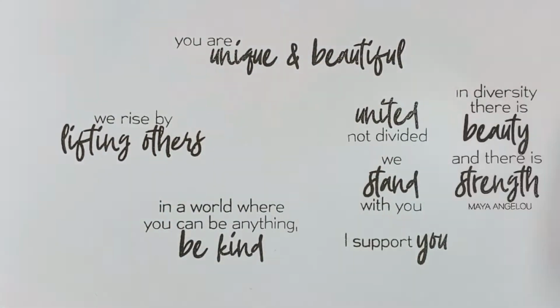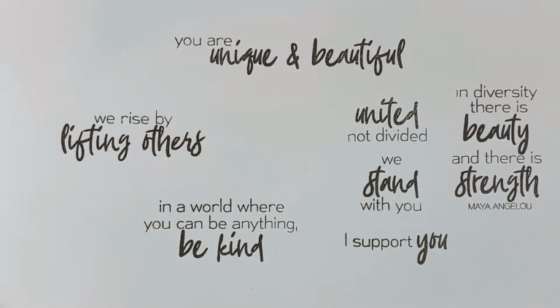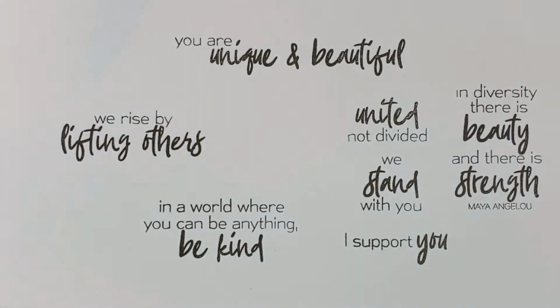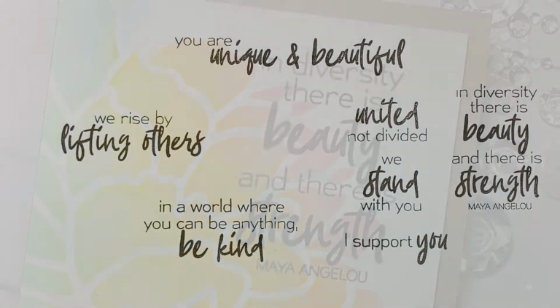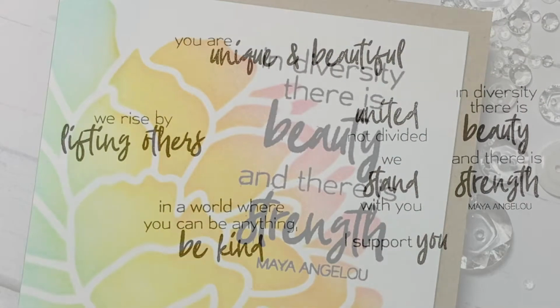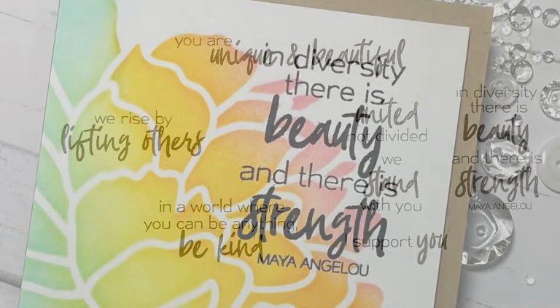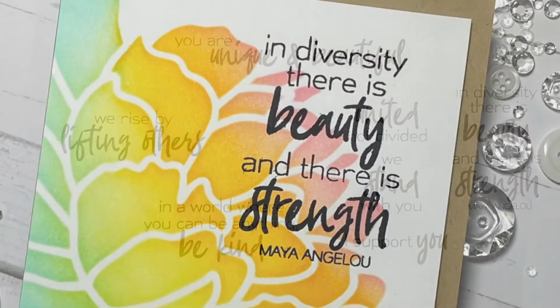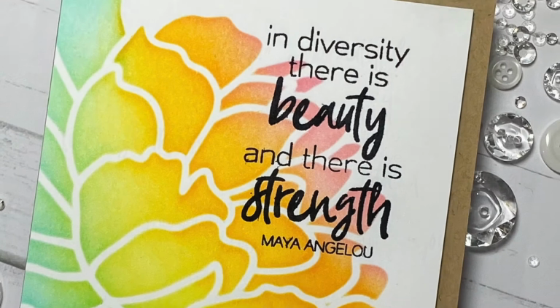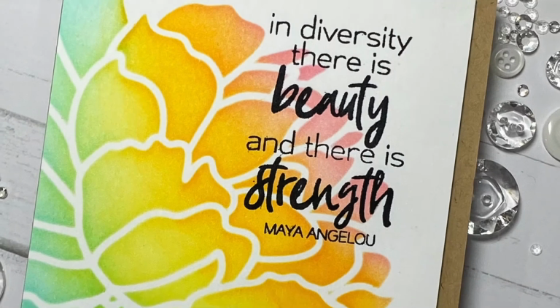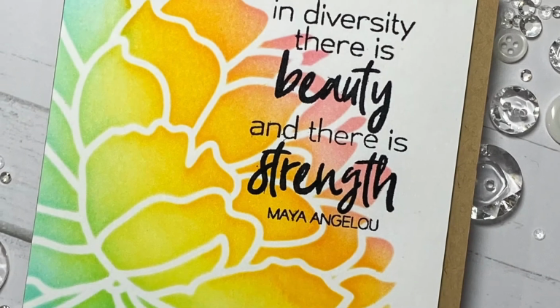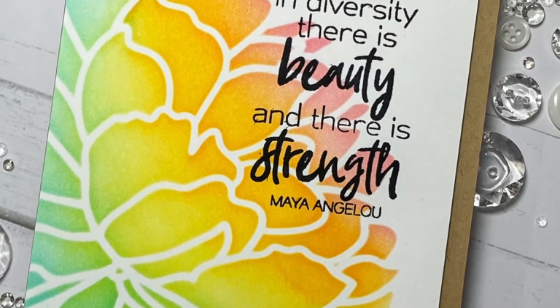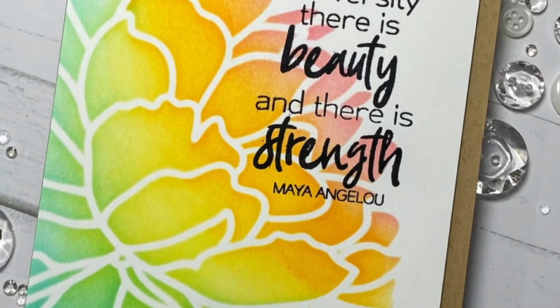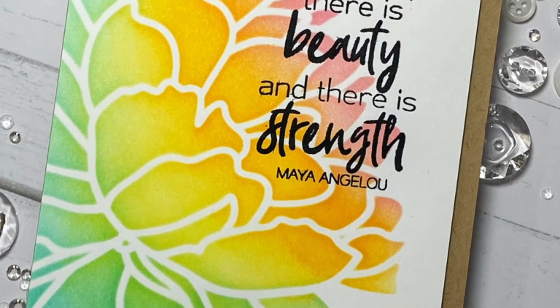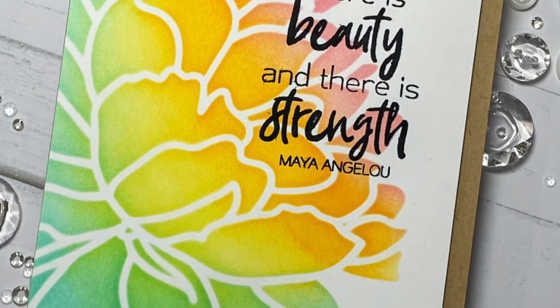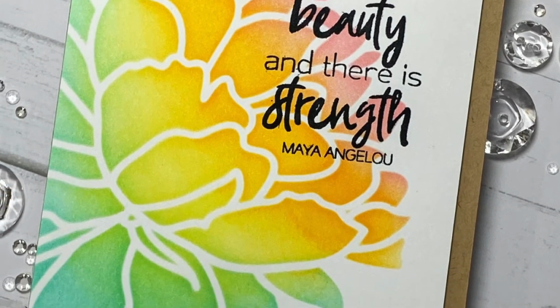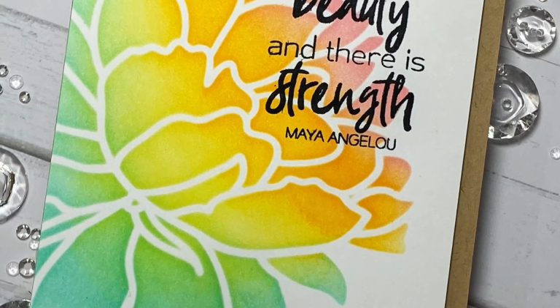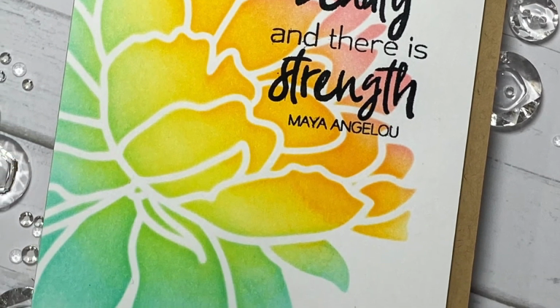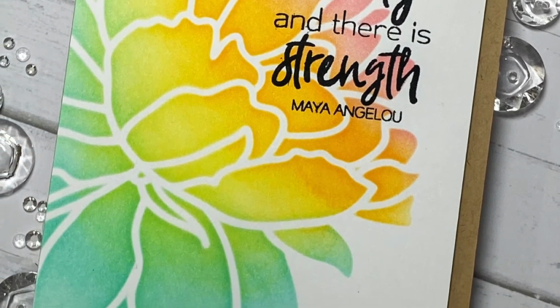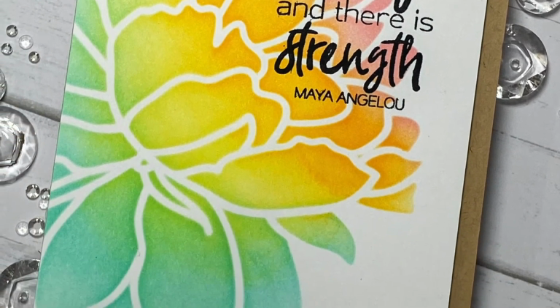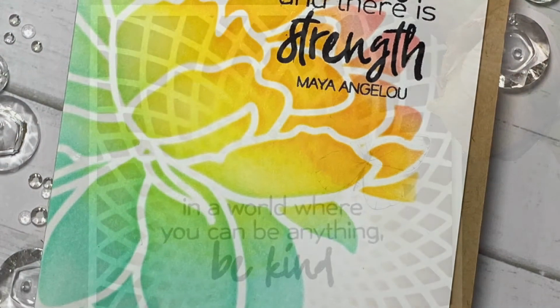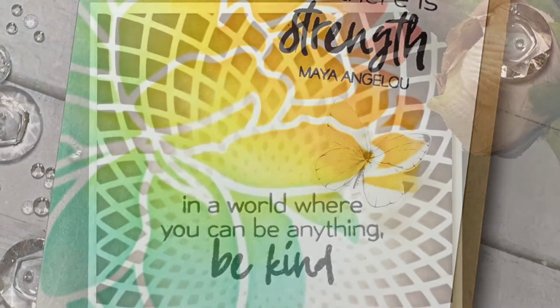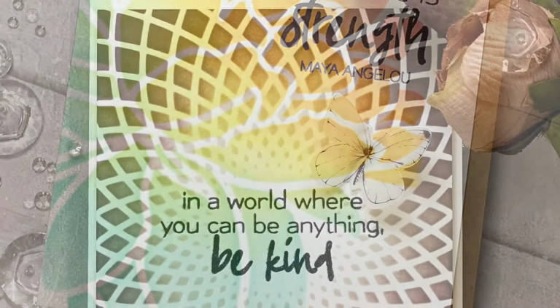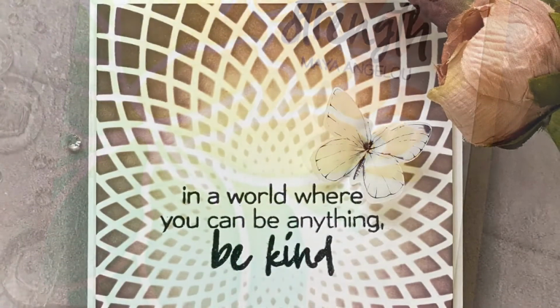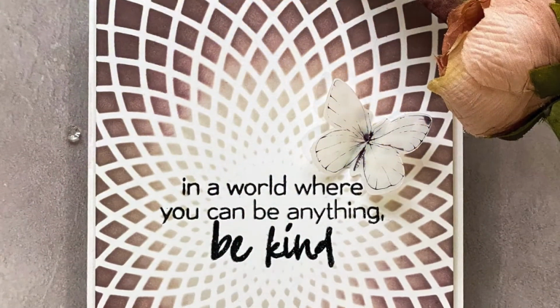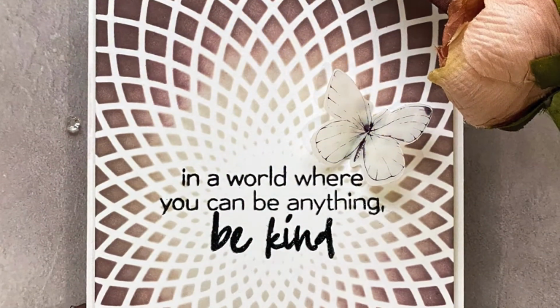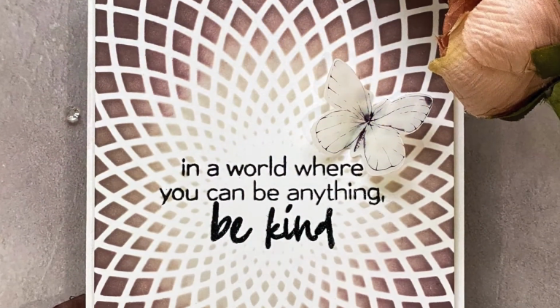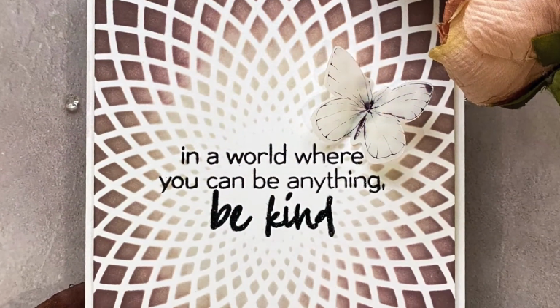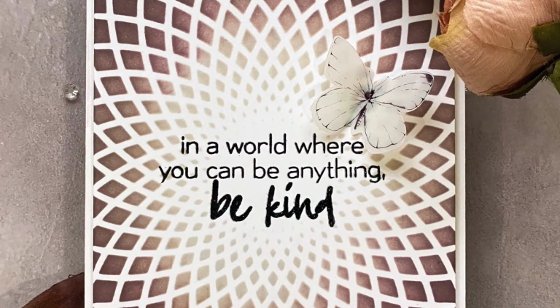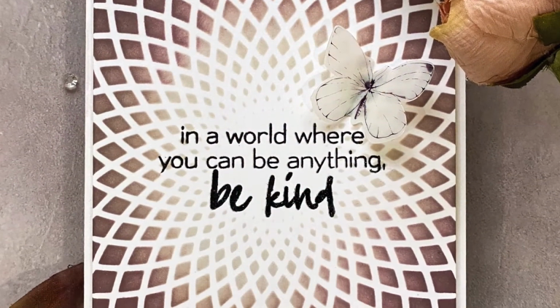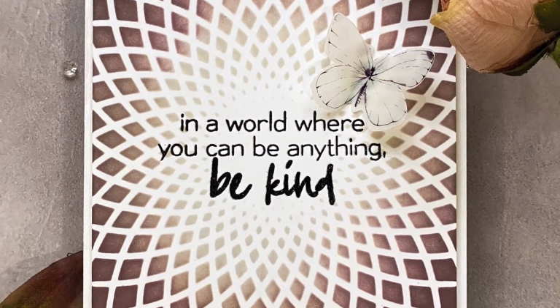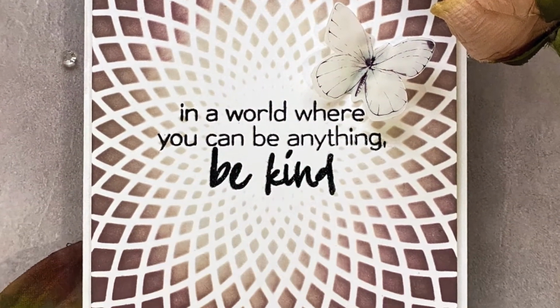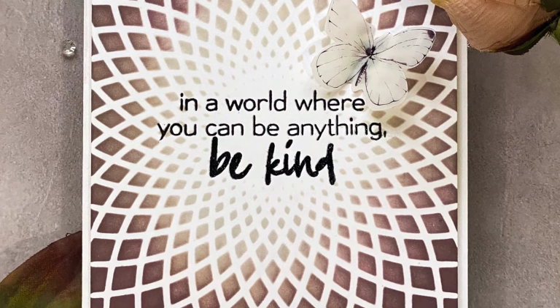To find out more about the Better Together 2 stamp set and other available products, please visit us at altenew.com.